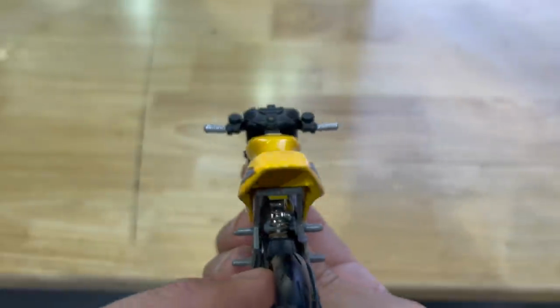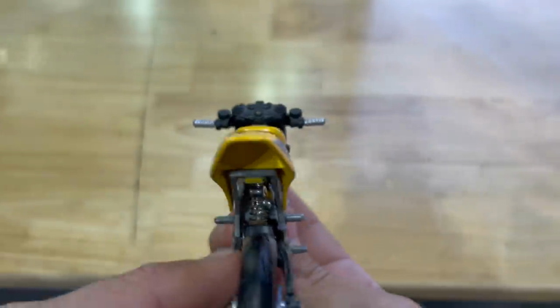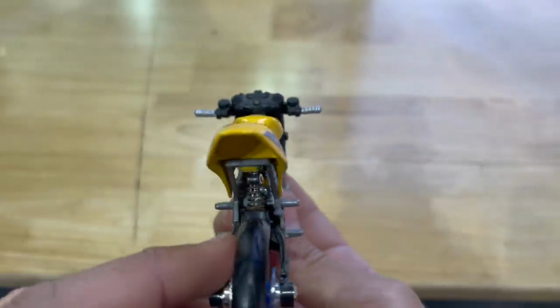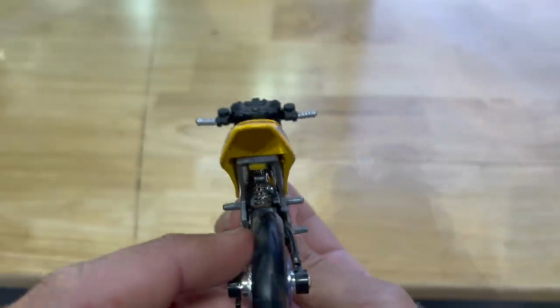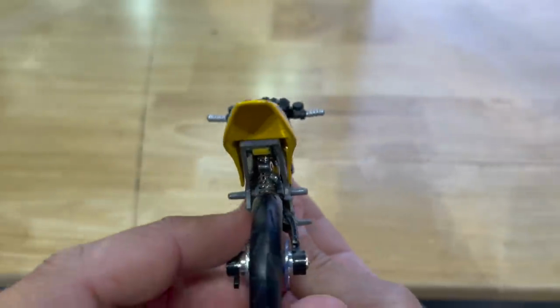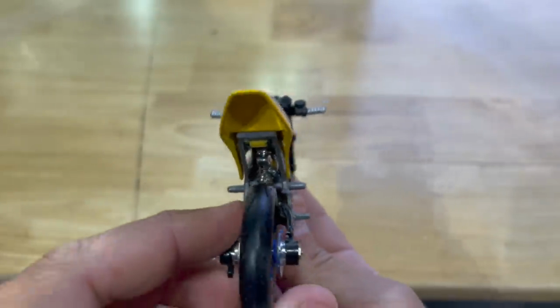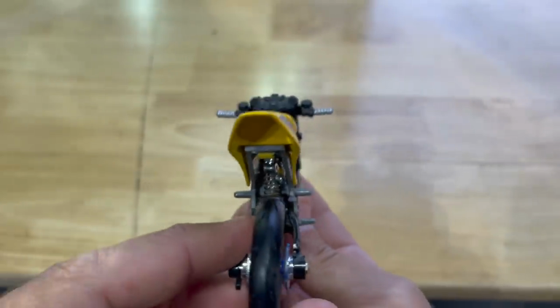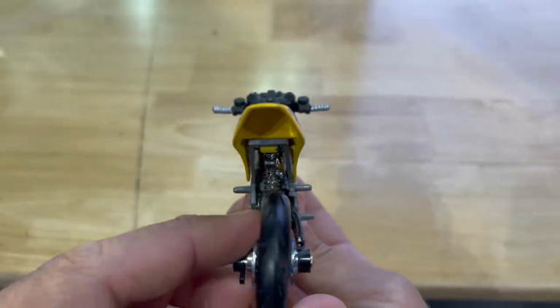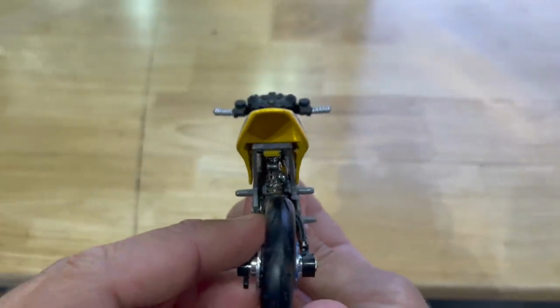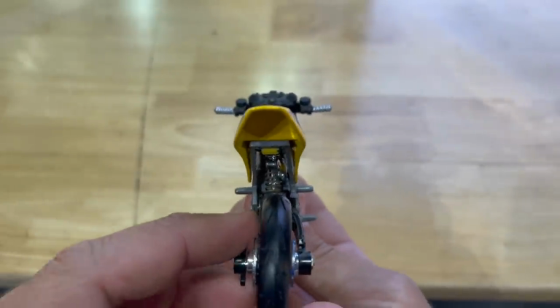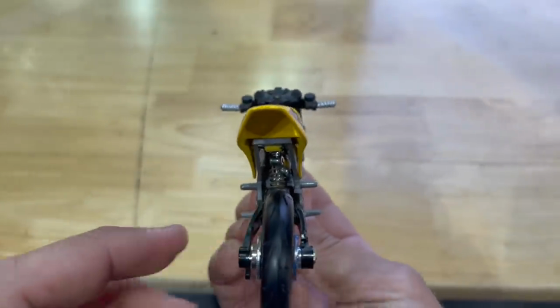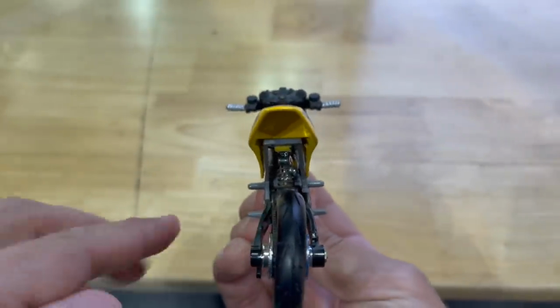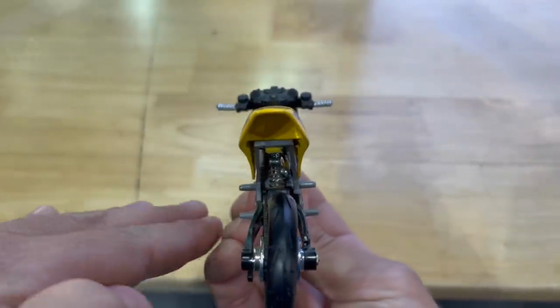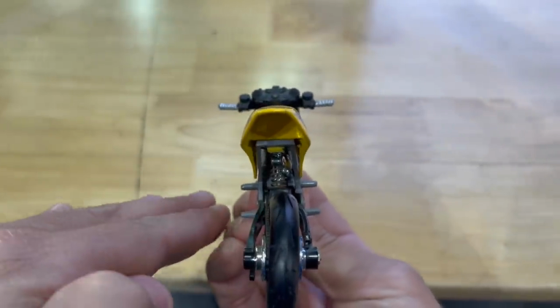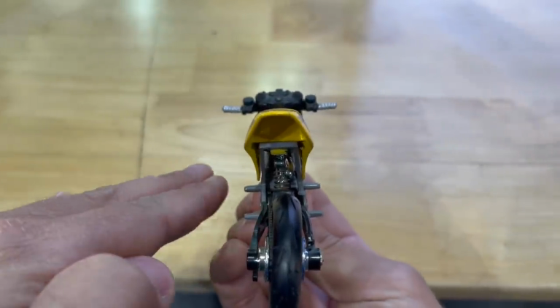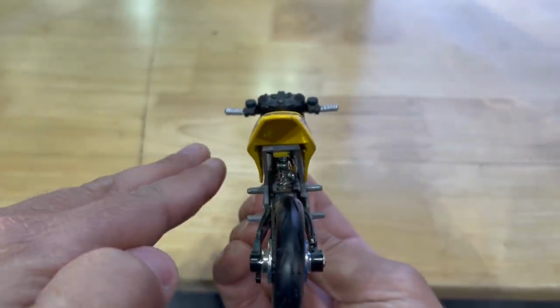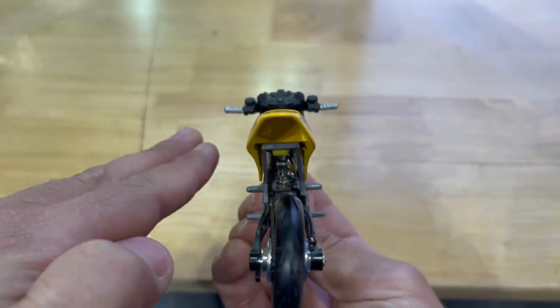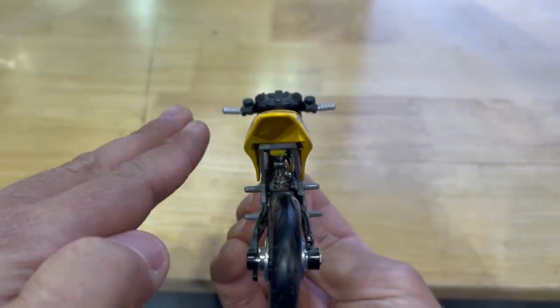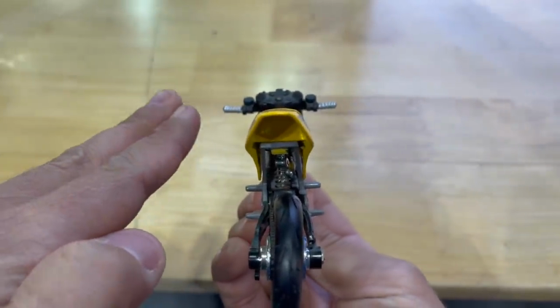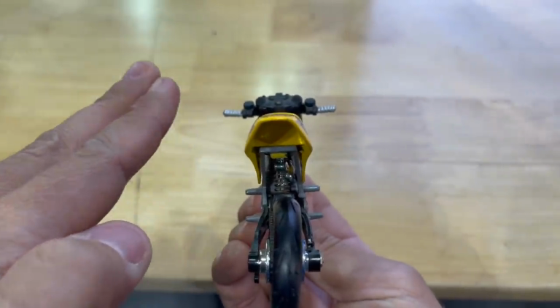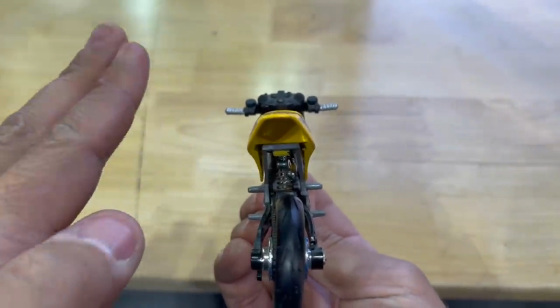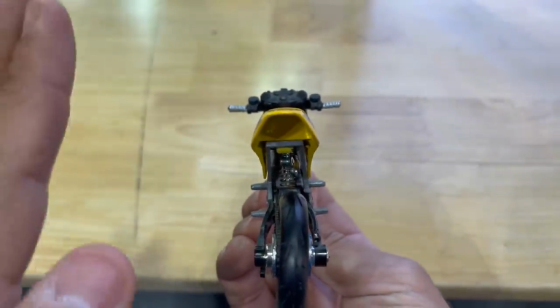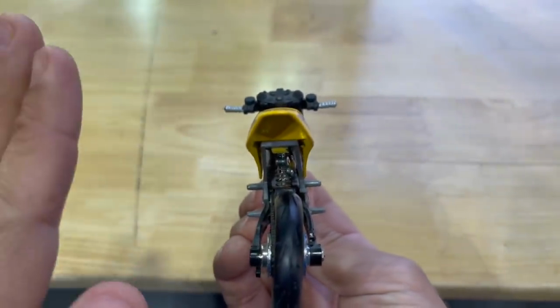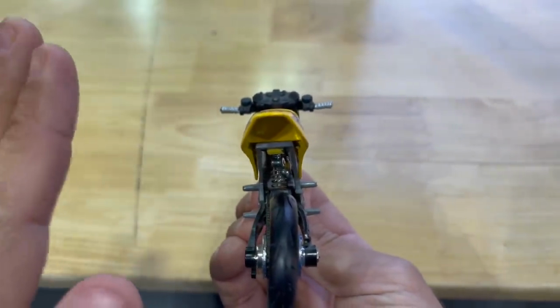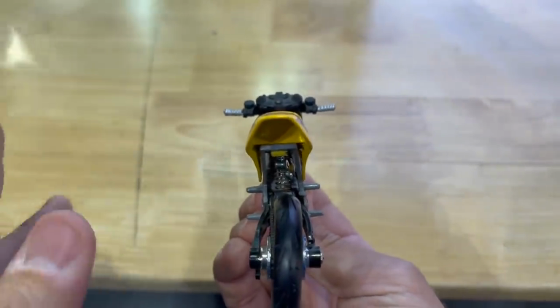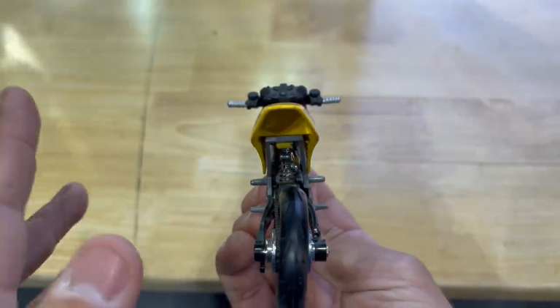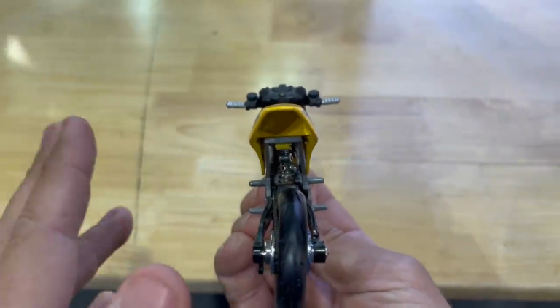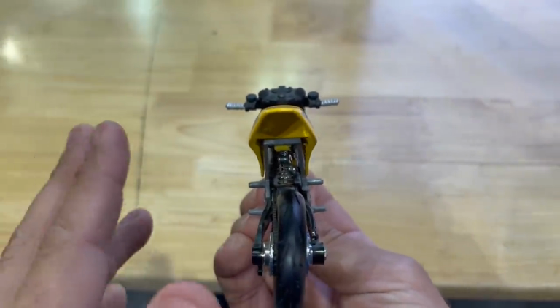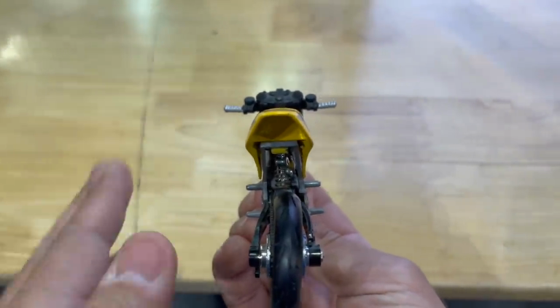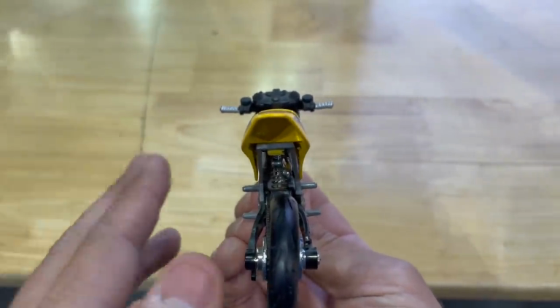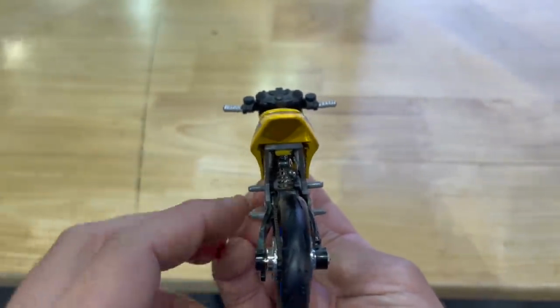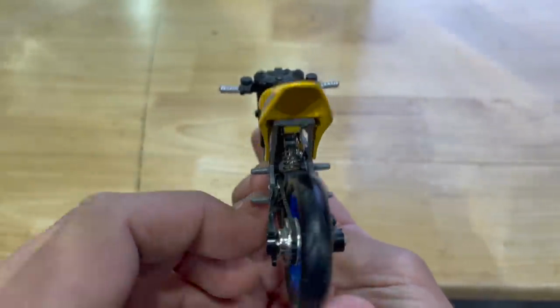So if the tires are in alignment, the technique is to ease off the rear brake. That is the technique — that's what you want to do.